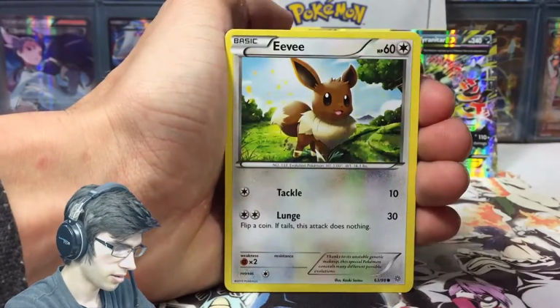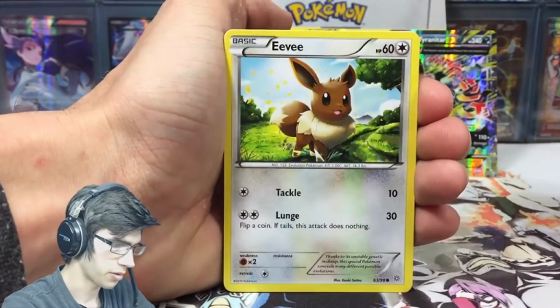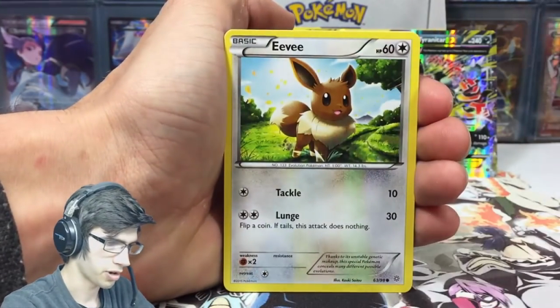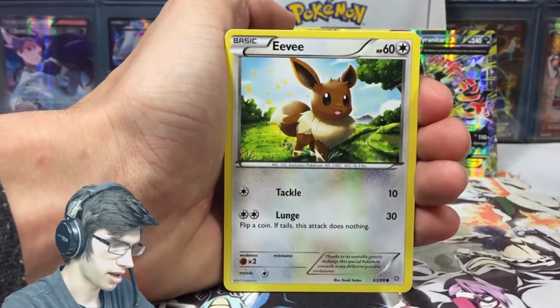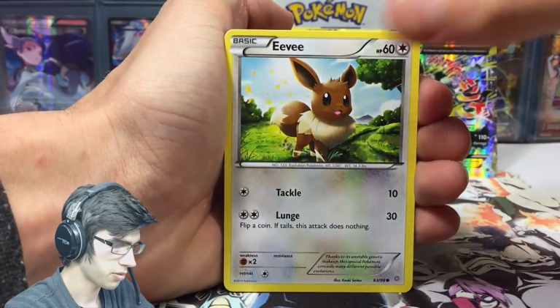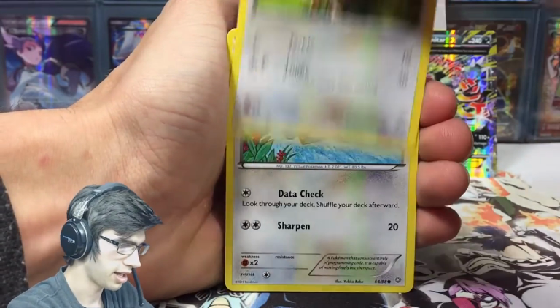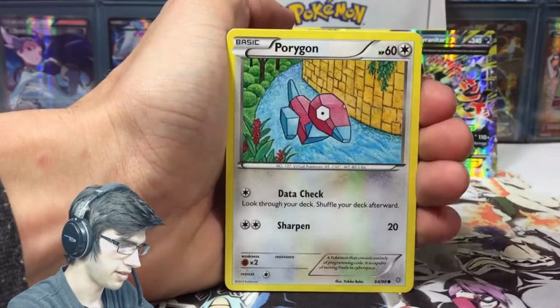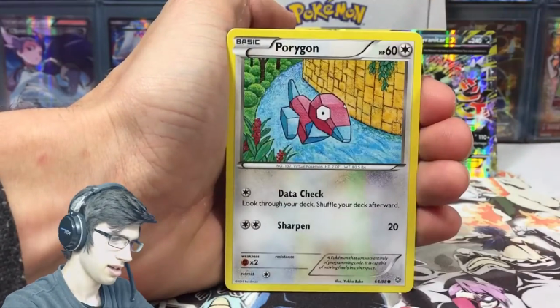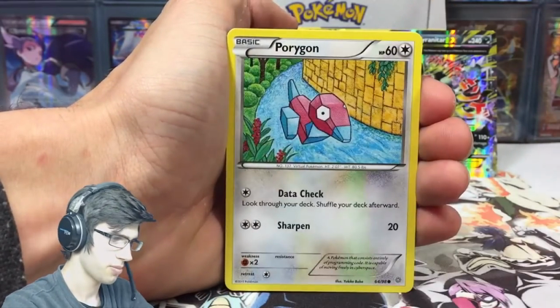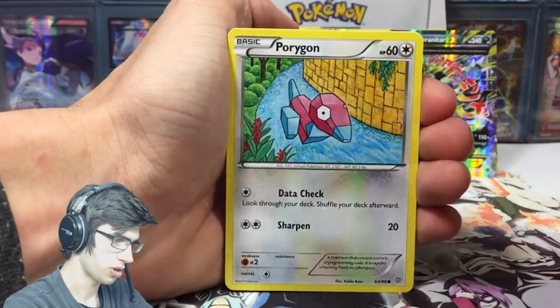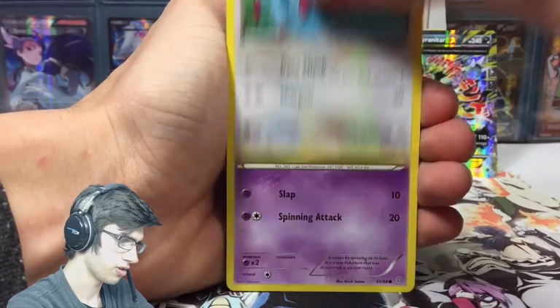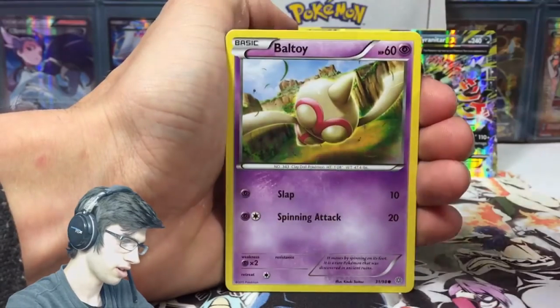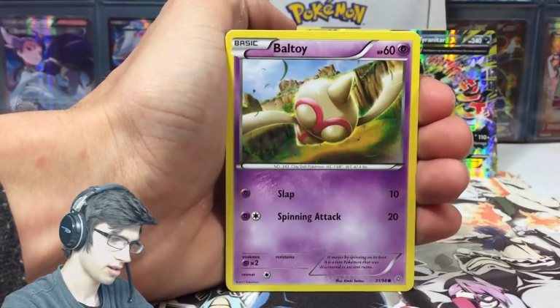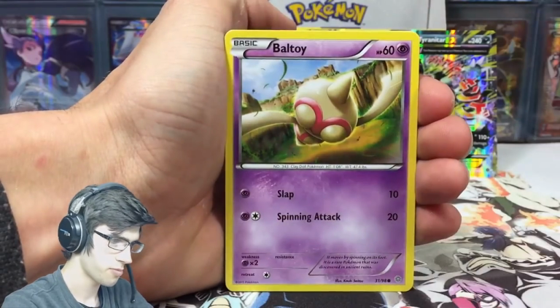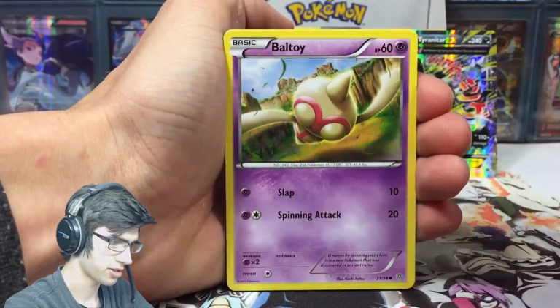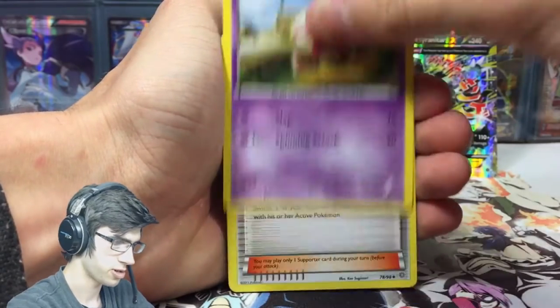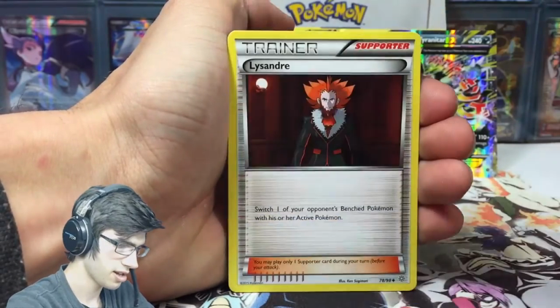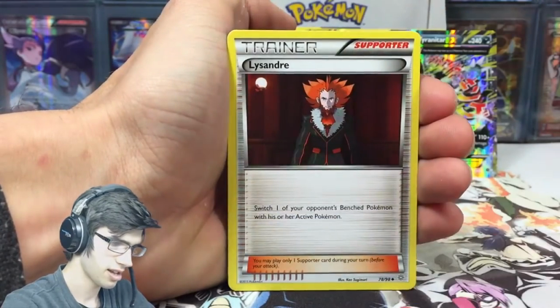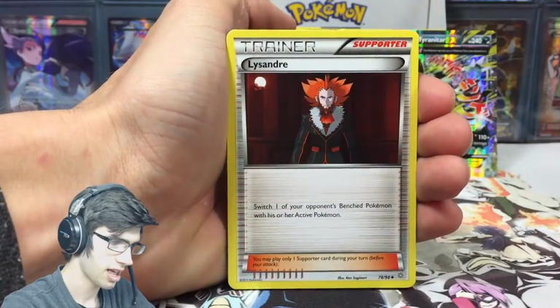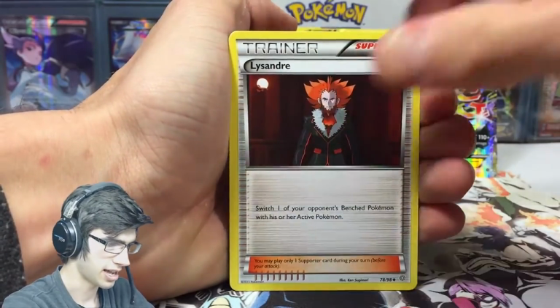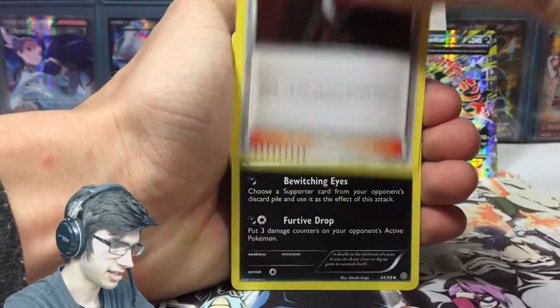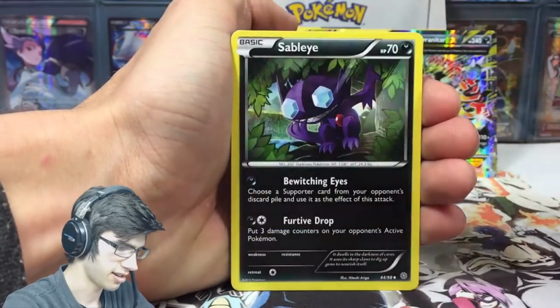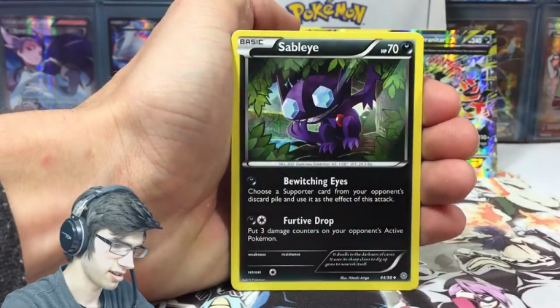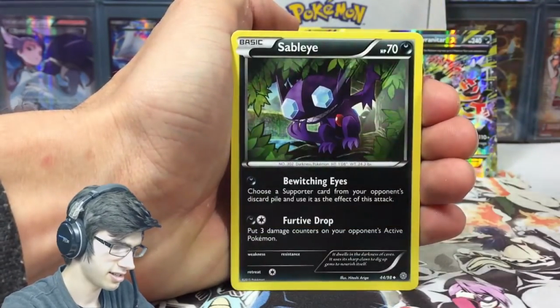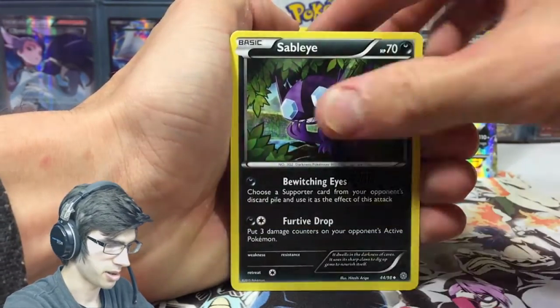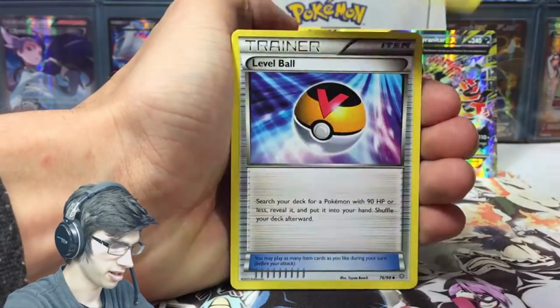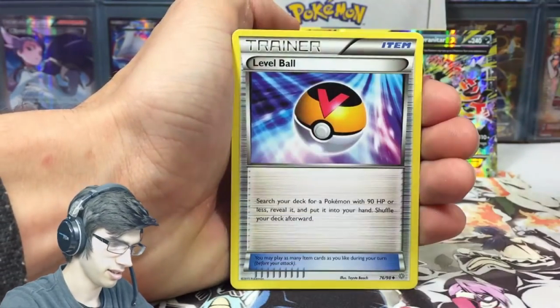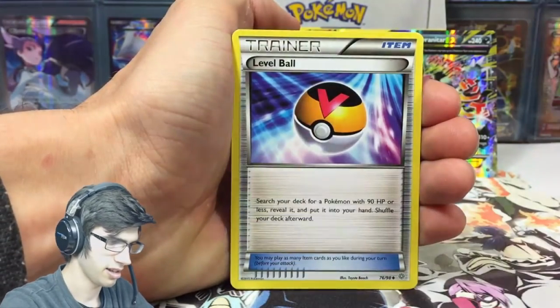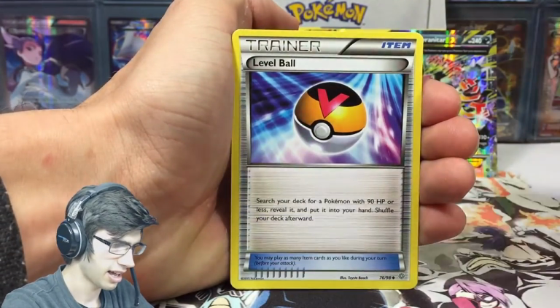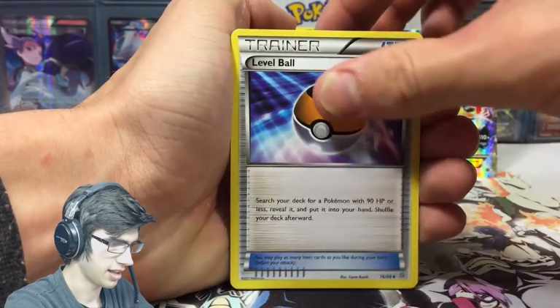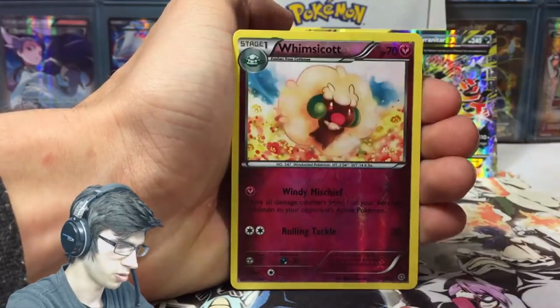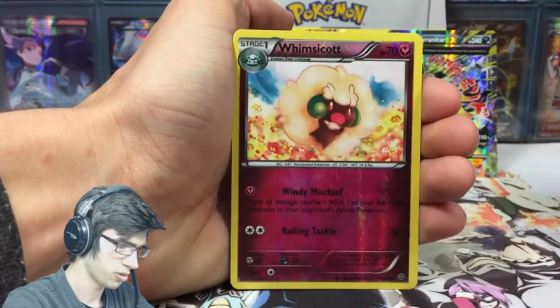In the final pack we got Meowth, Eevee, Porygon, Beldum, Lysandre, Sableye, and a Level Ball.